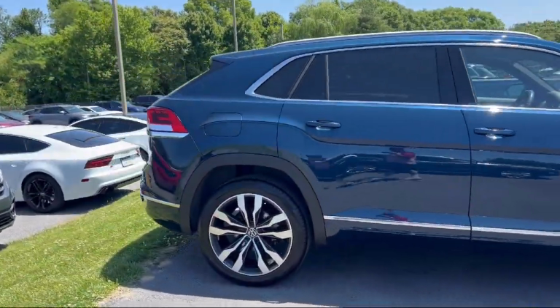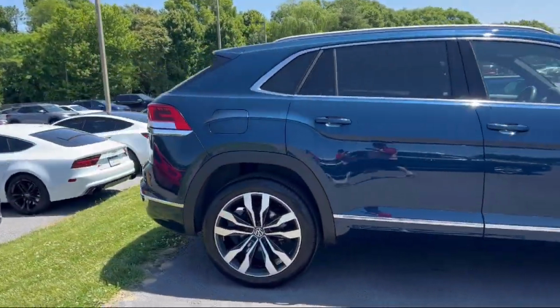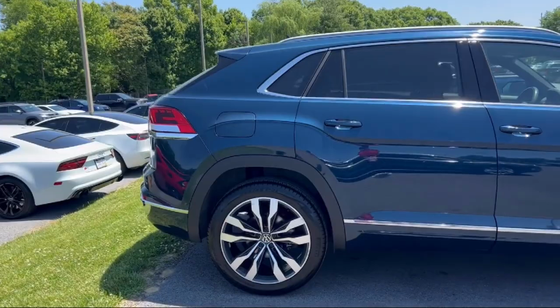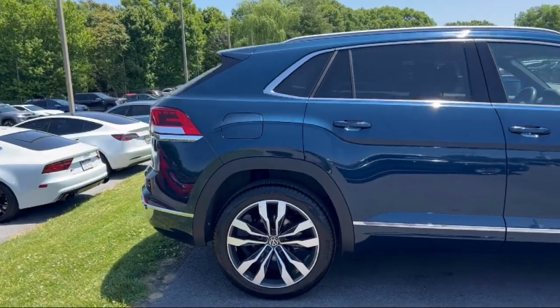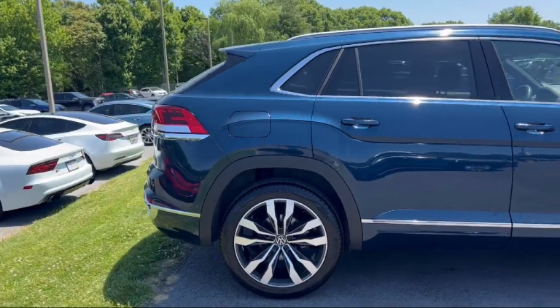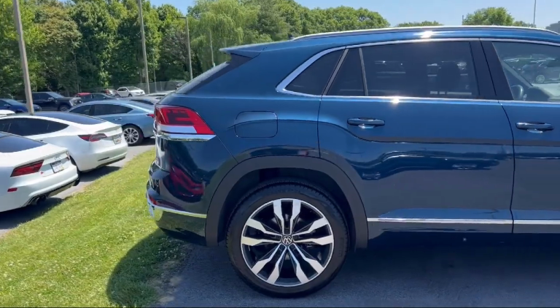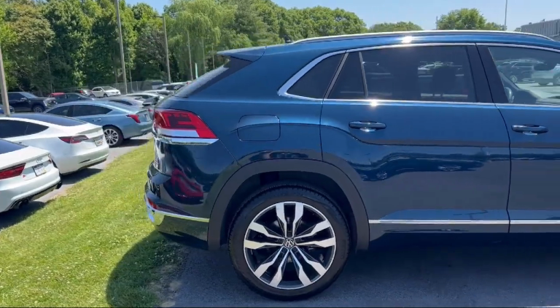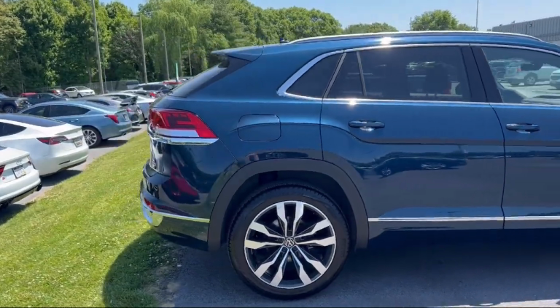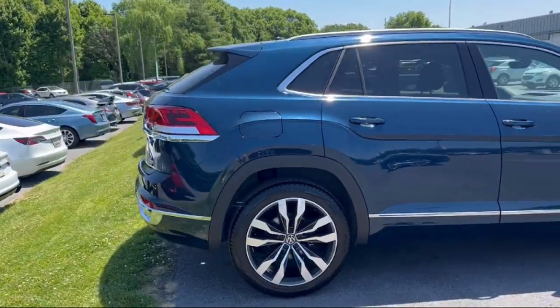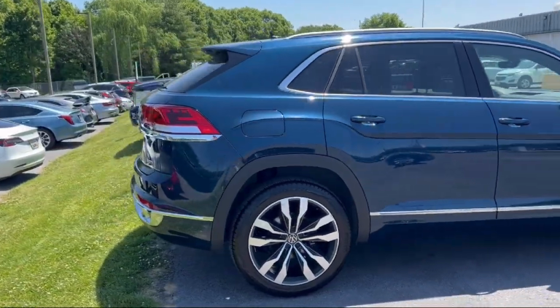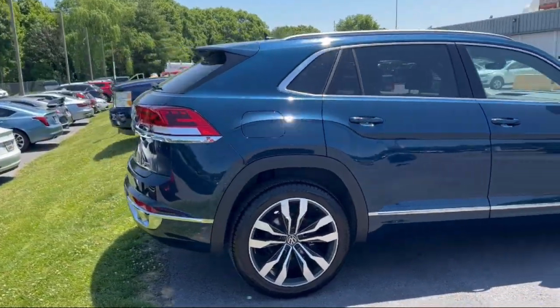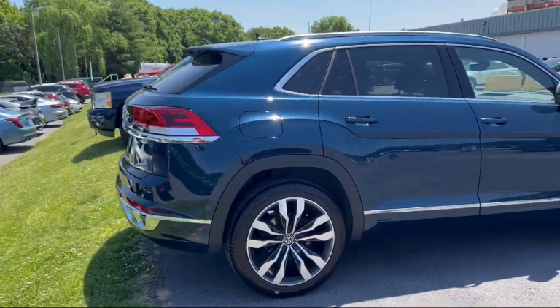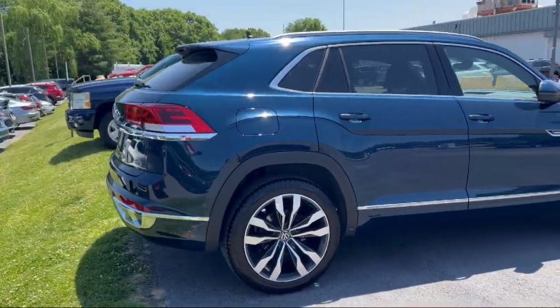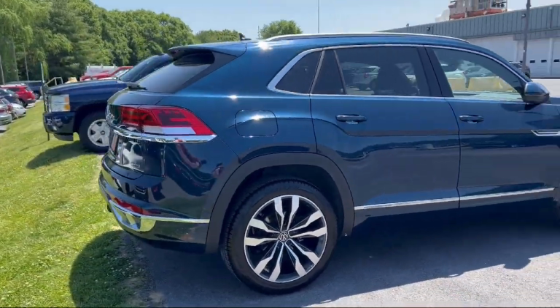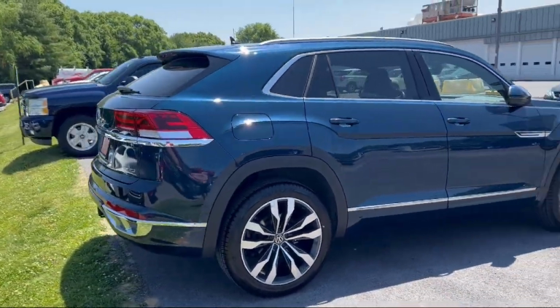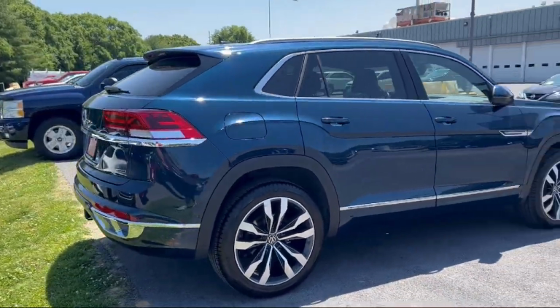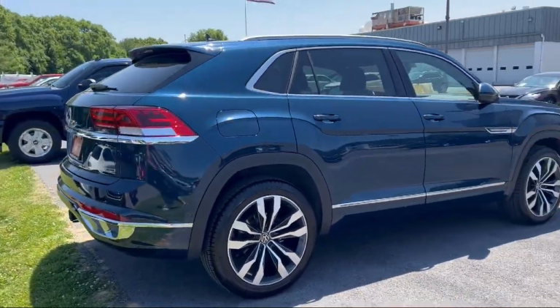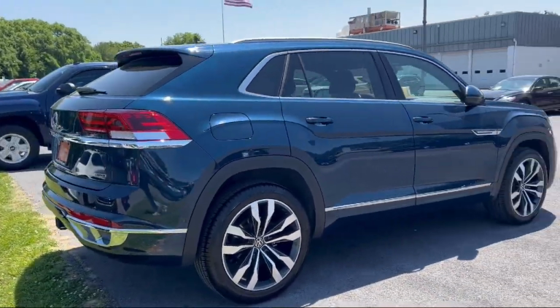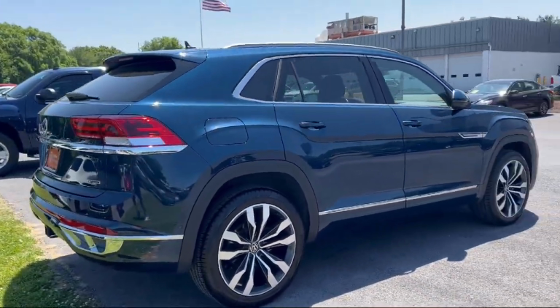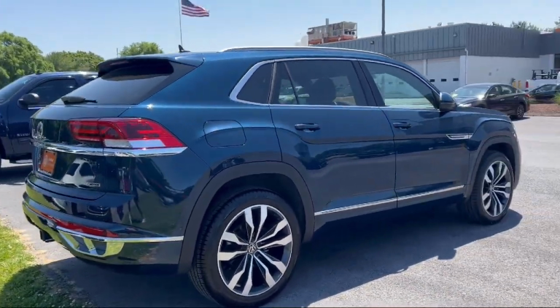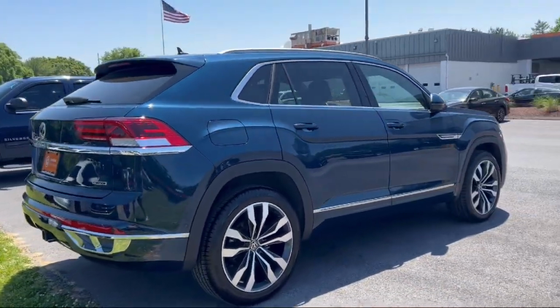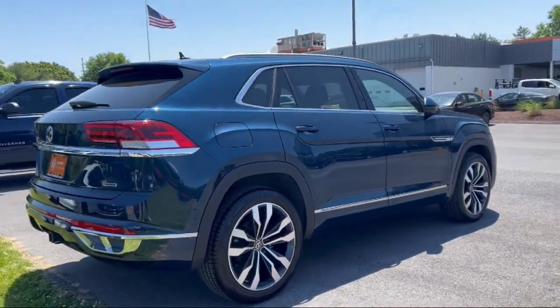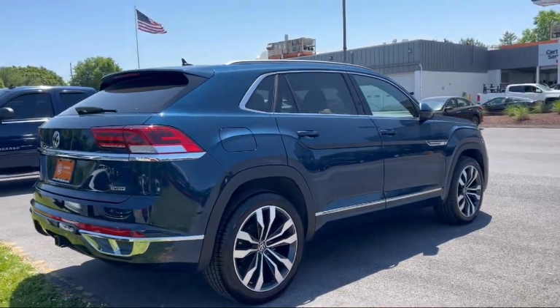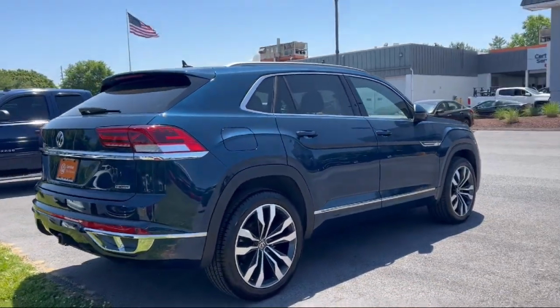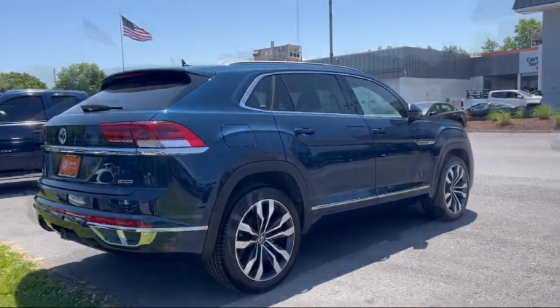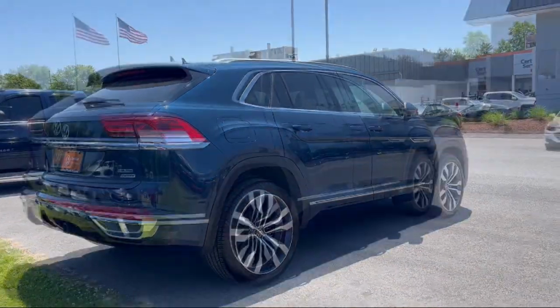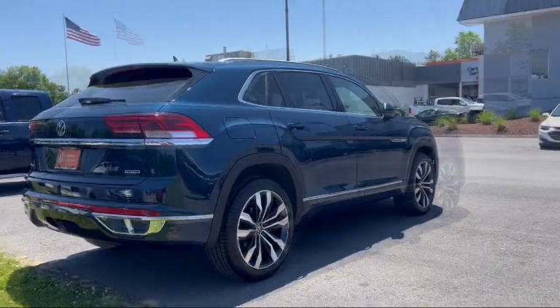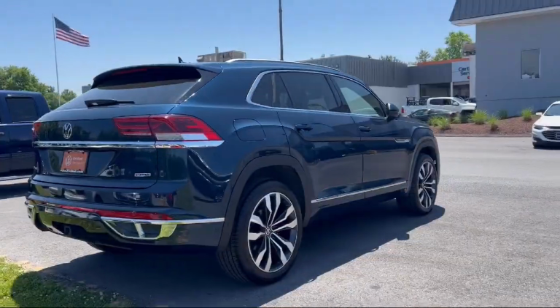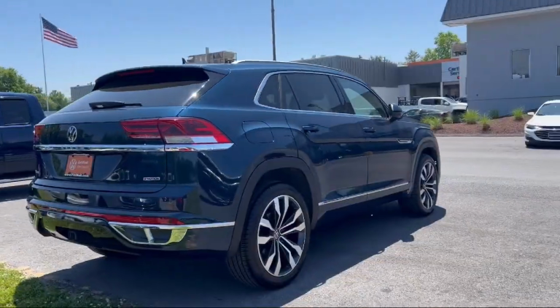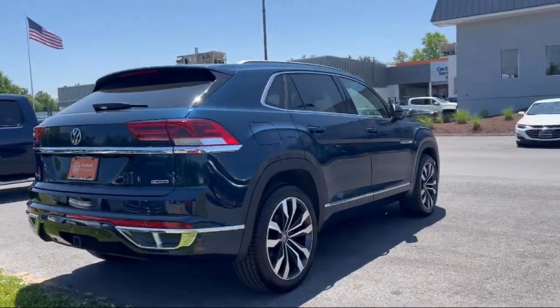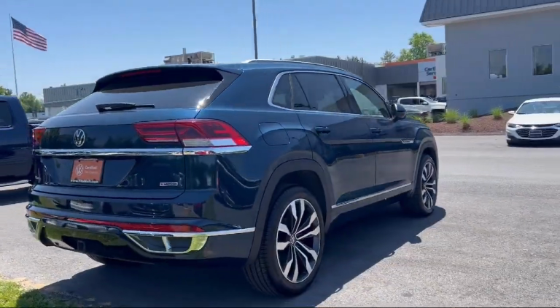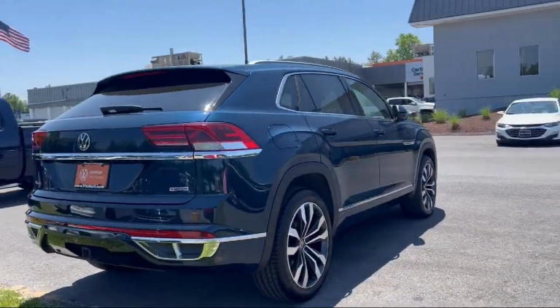Exterior Entry Lights, Approach Lamps, and has less than 15,000 miles on the odometer.